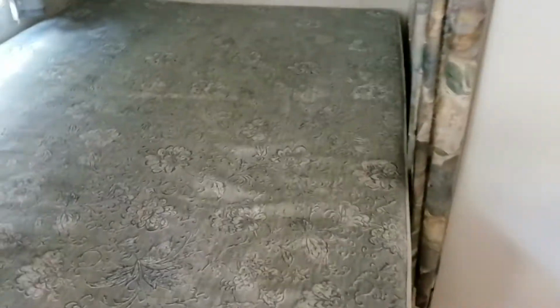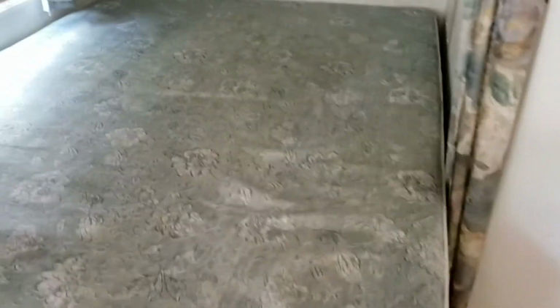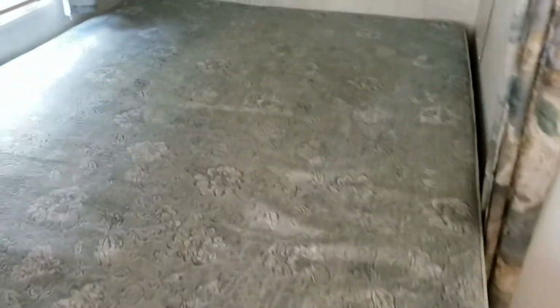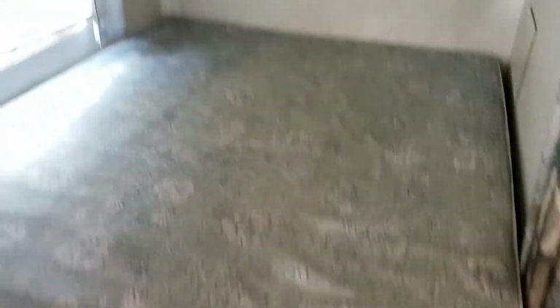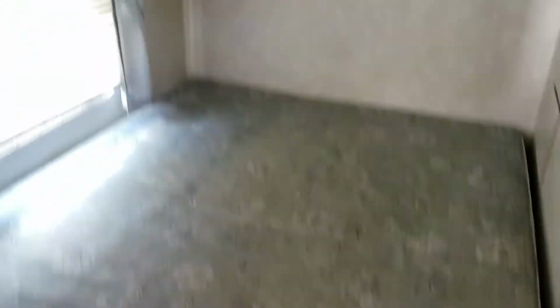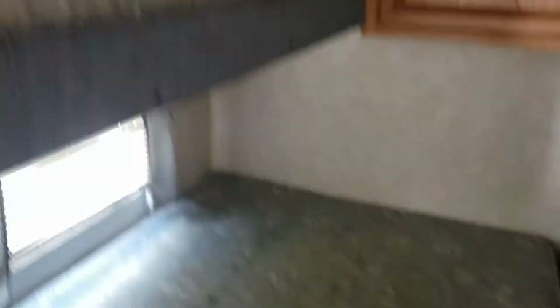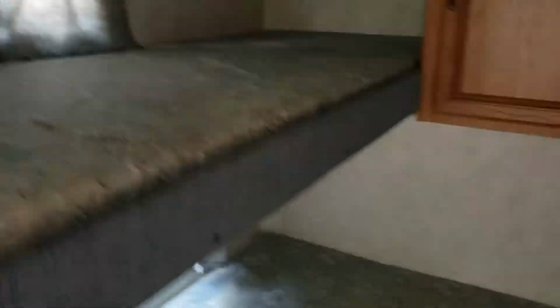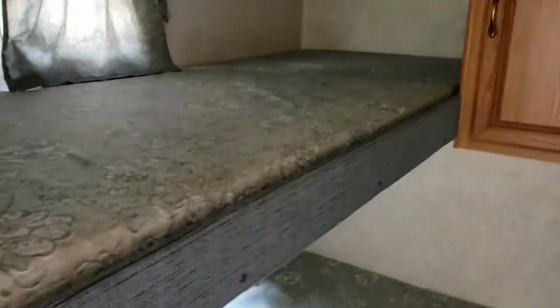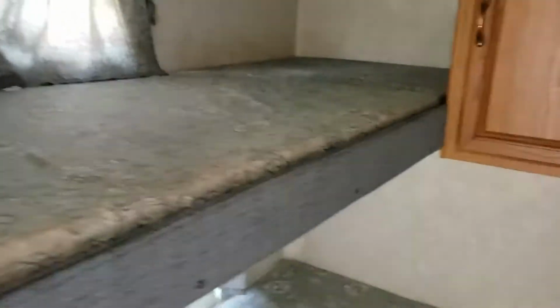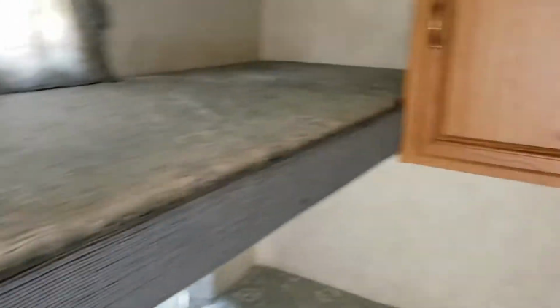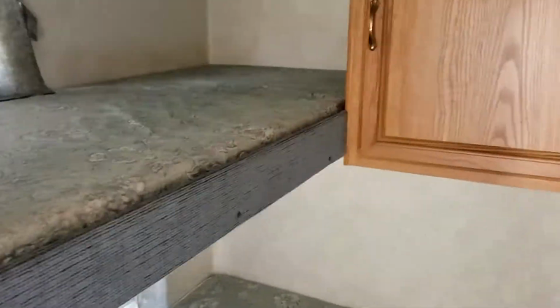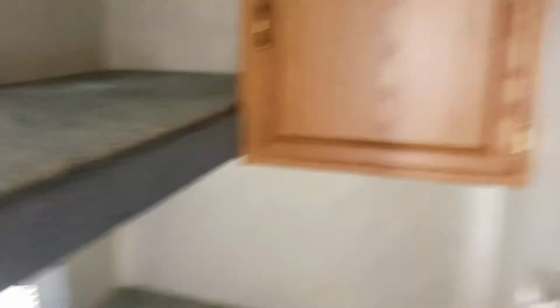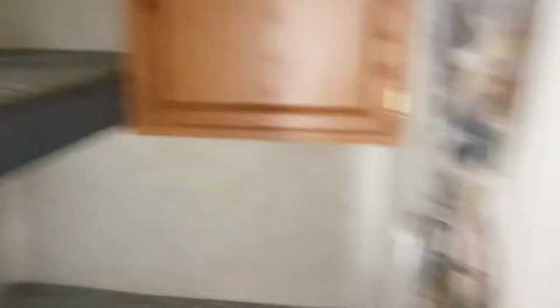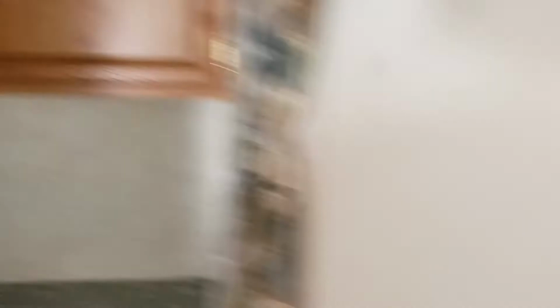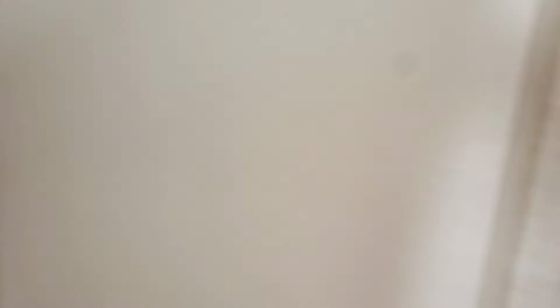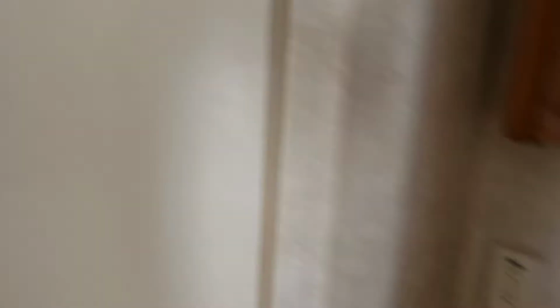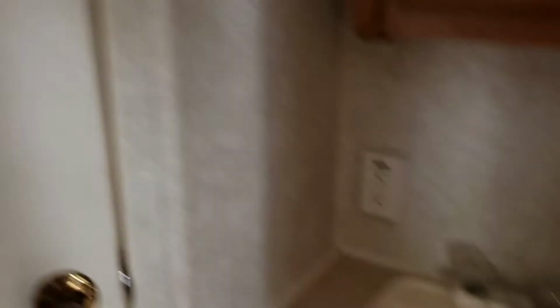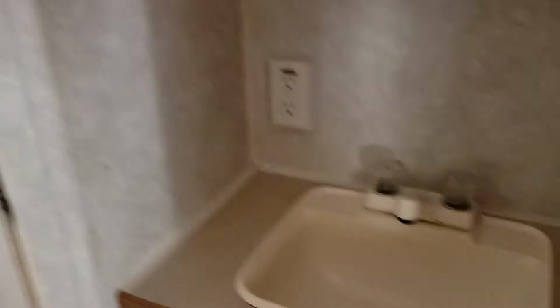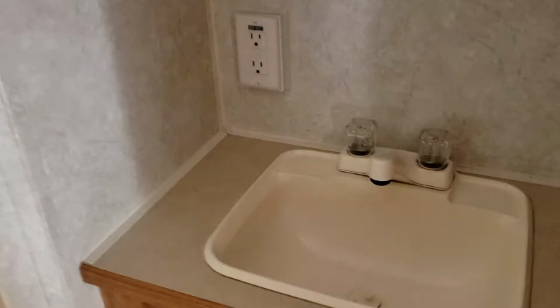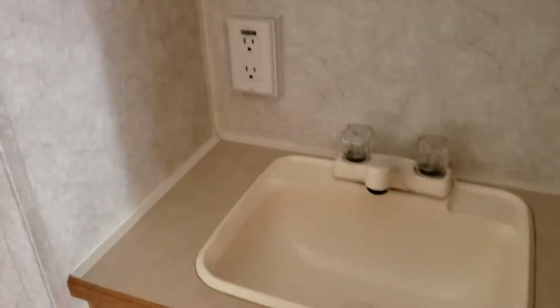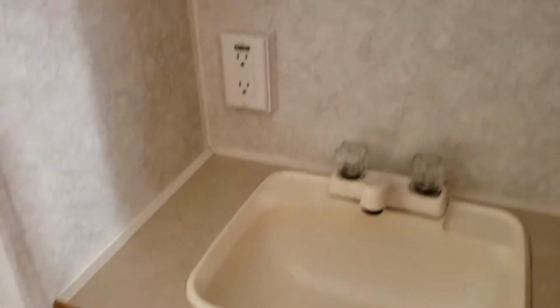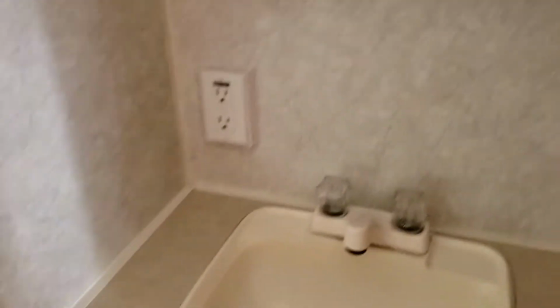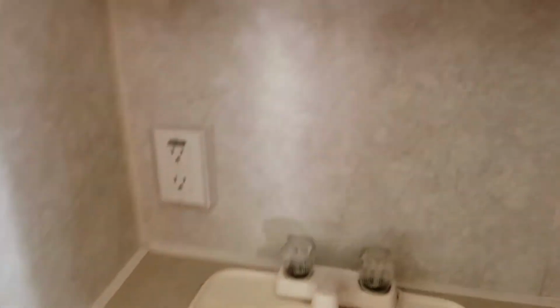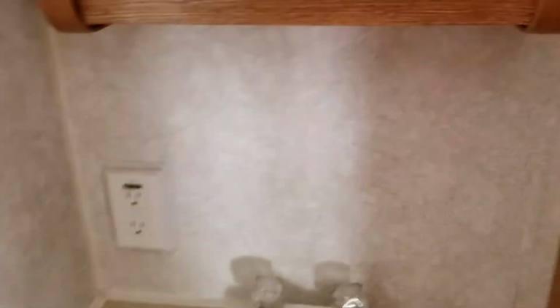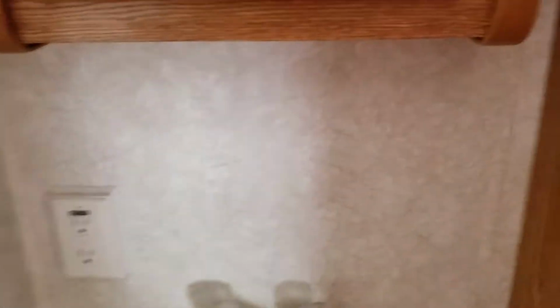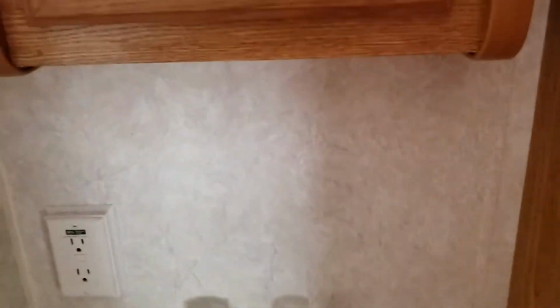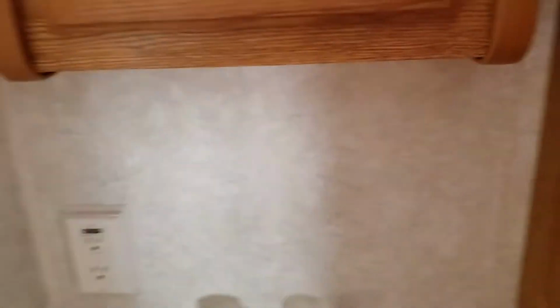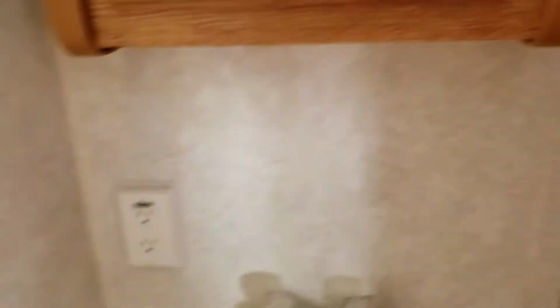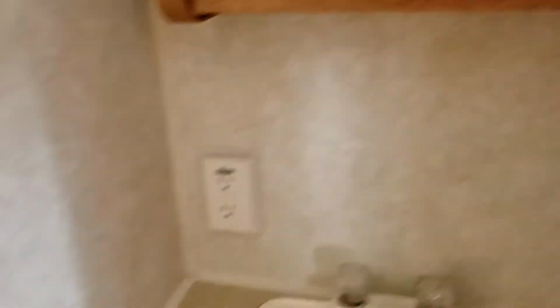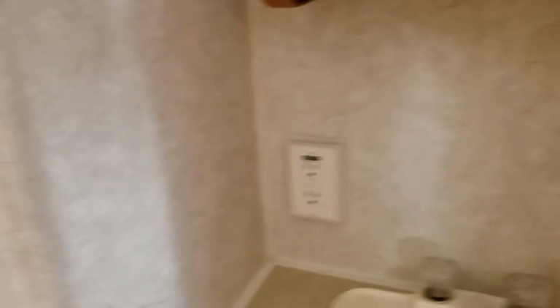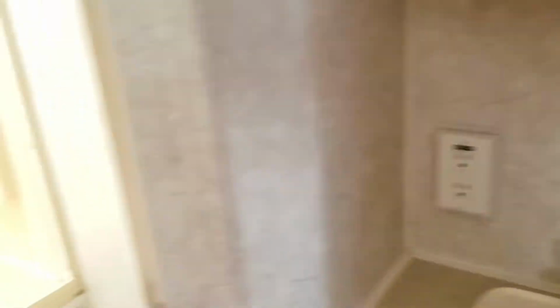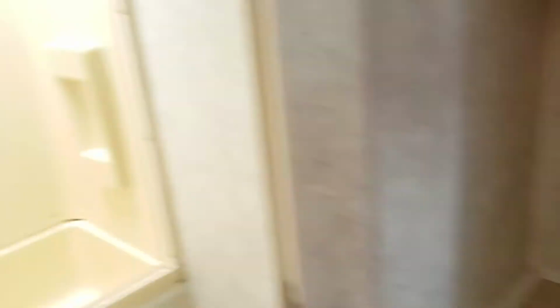One full-size bed, one bunk up here. A little sink. Nice cabinetry in it.